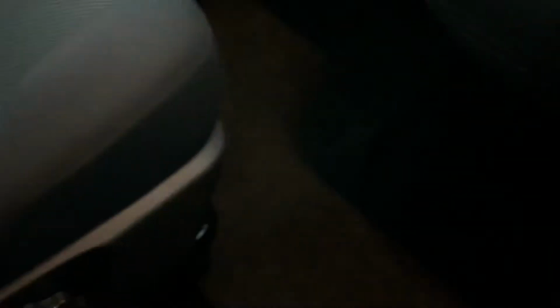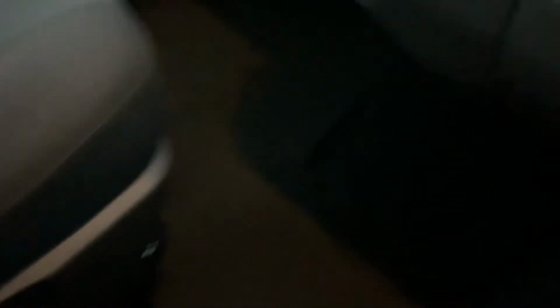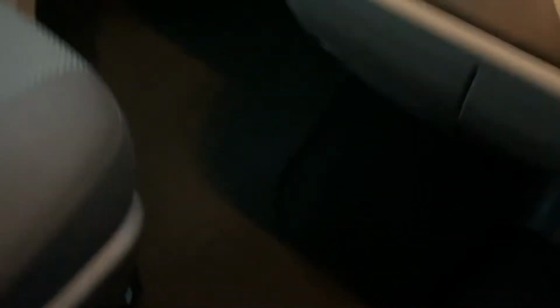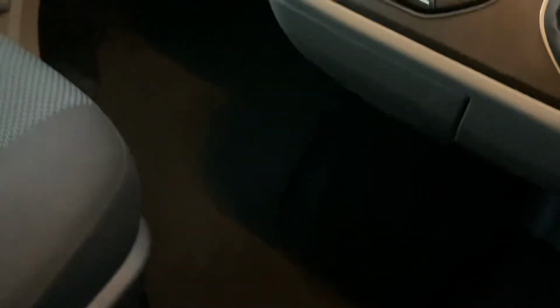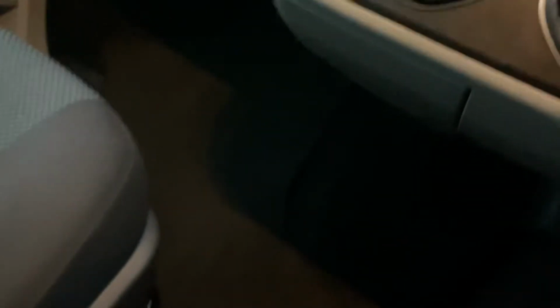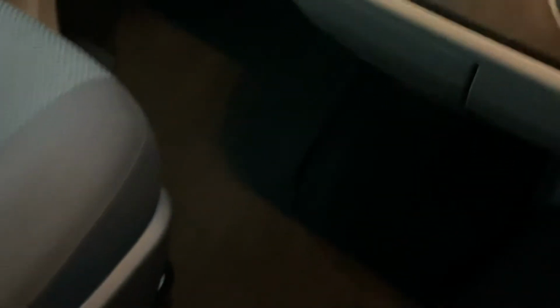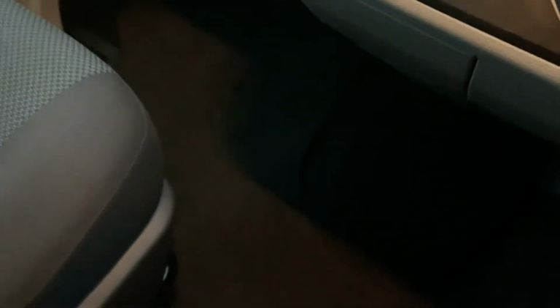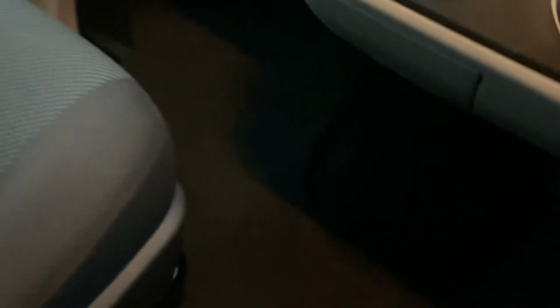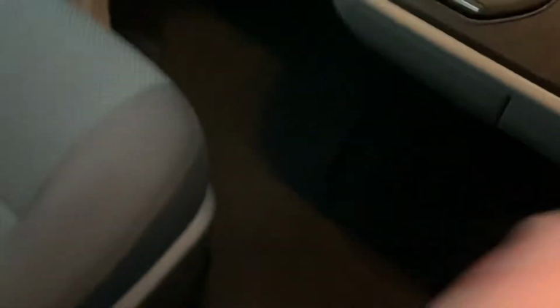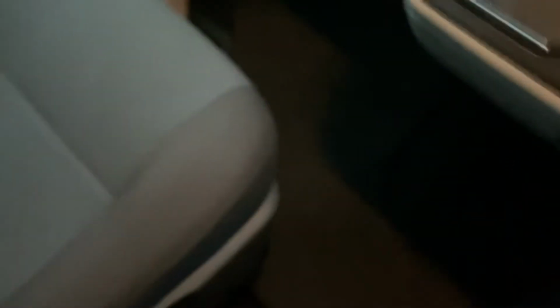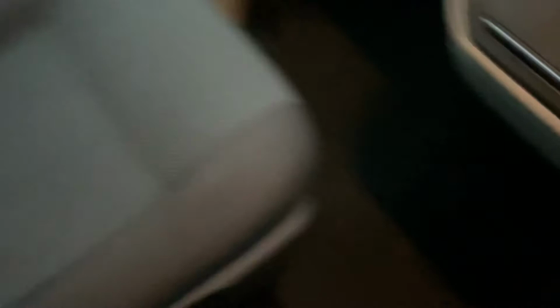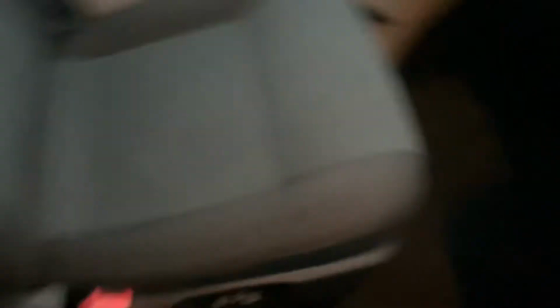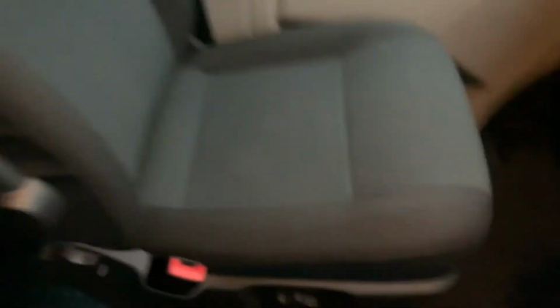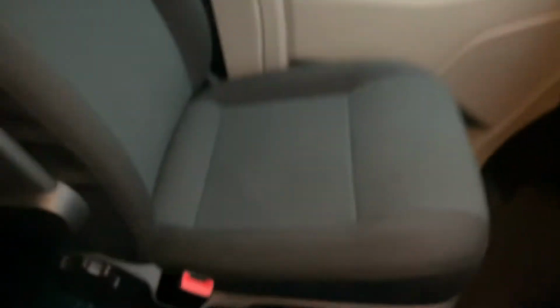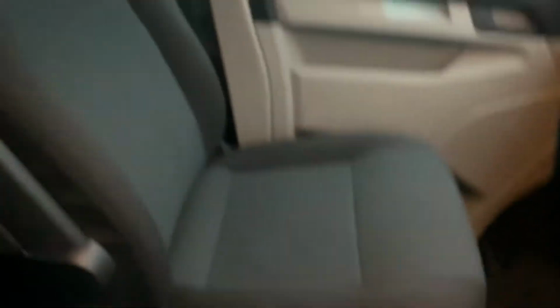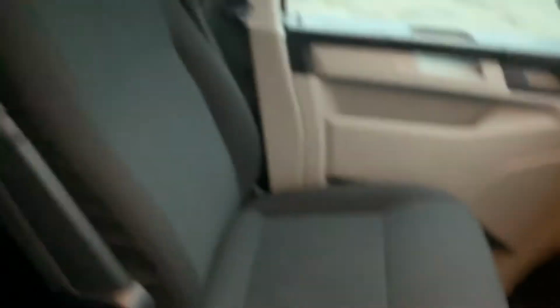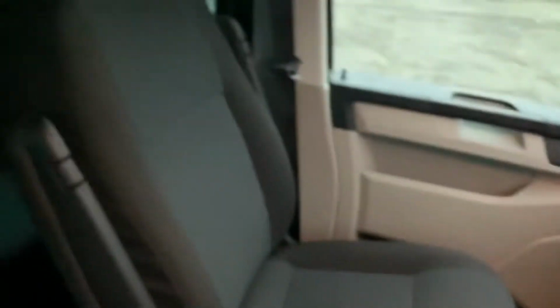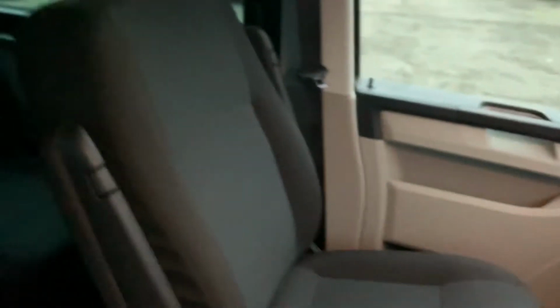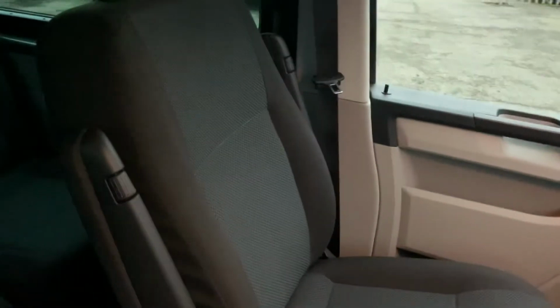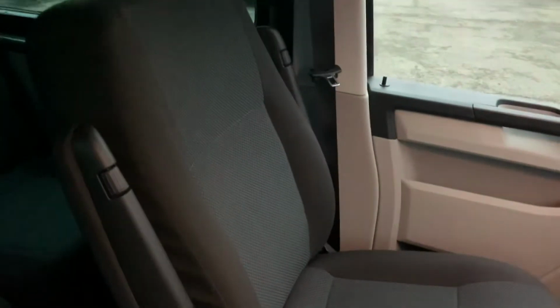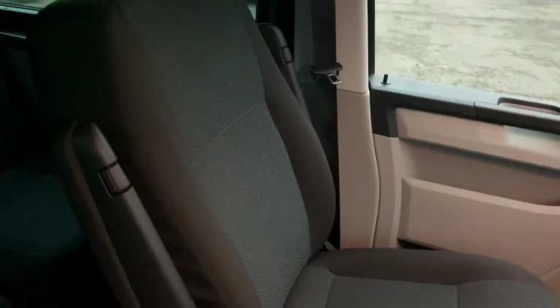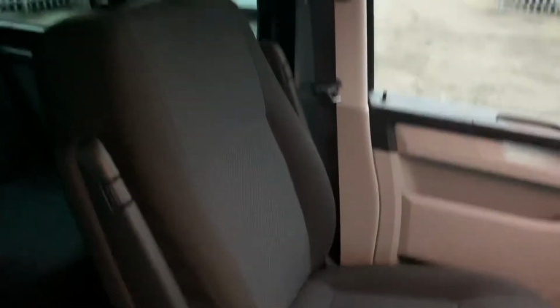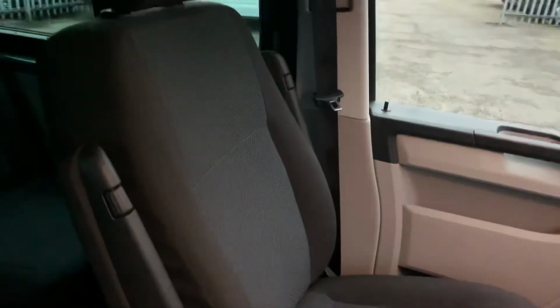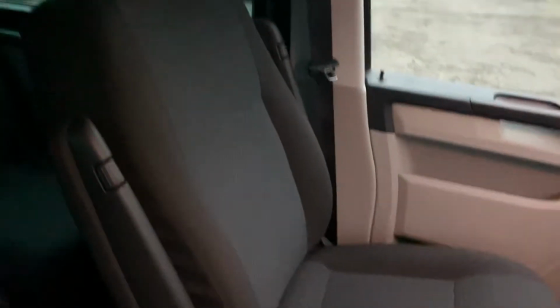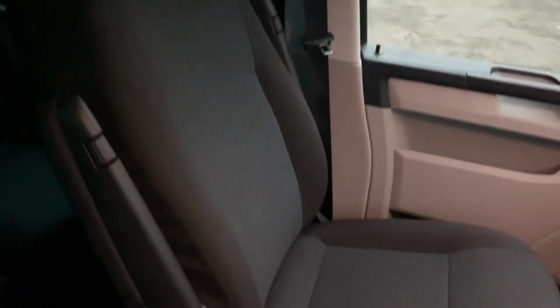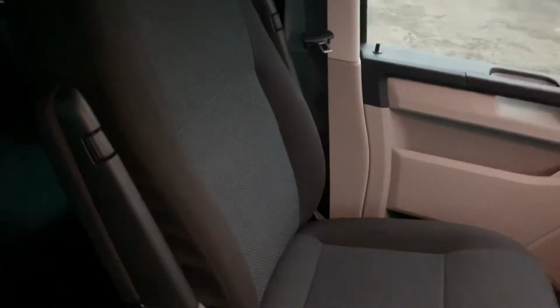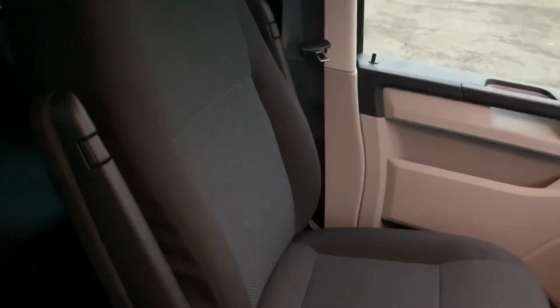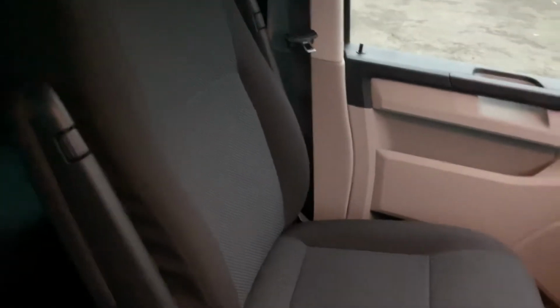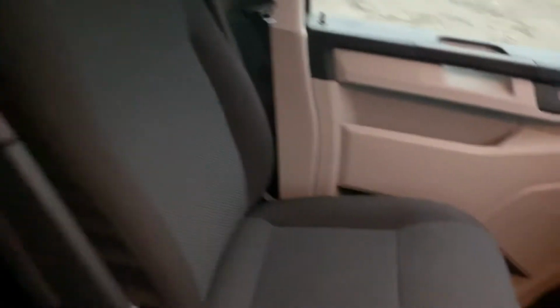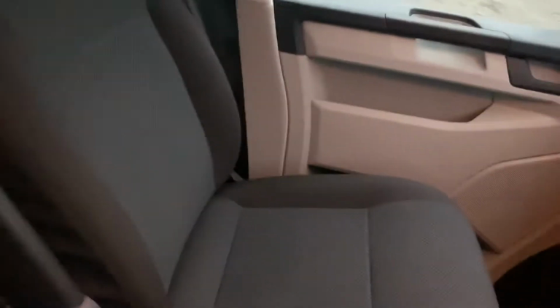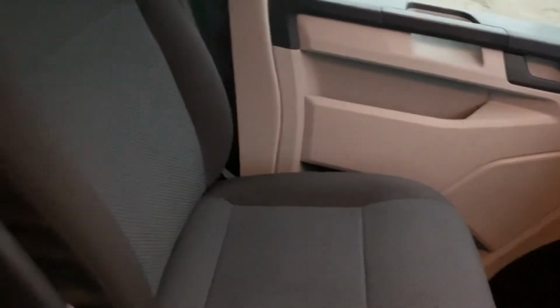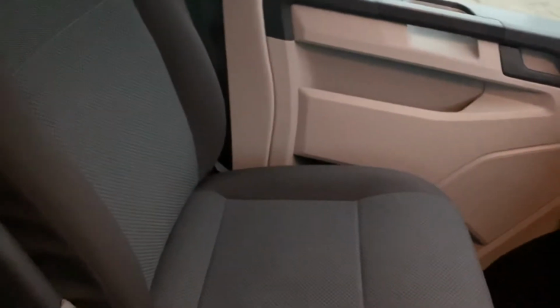You've got carpet flooring in the cab. You've got two seats in the front, and both front seats have armrests on both sides.